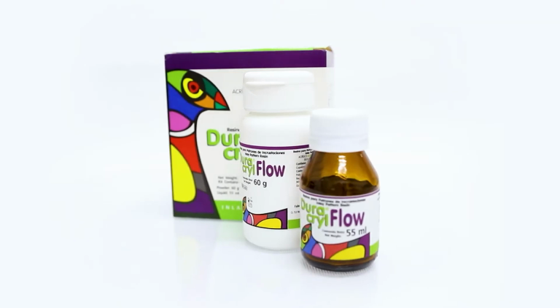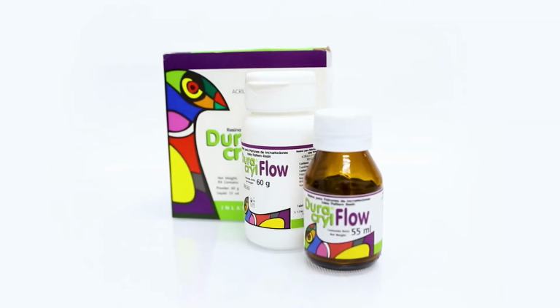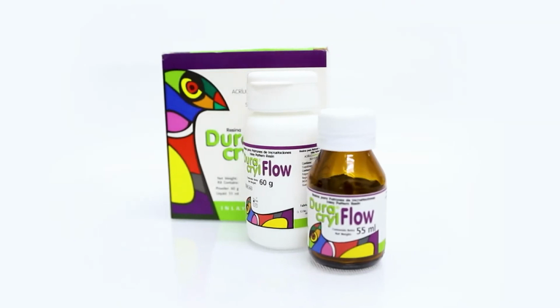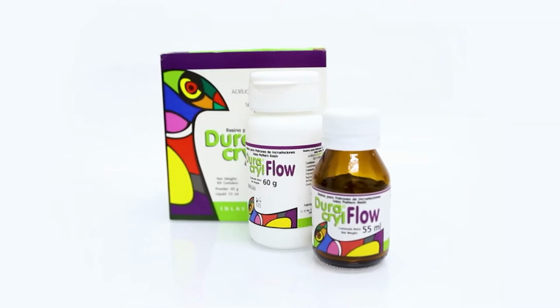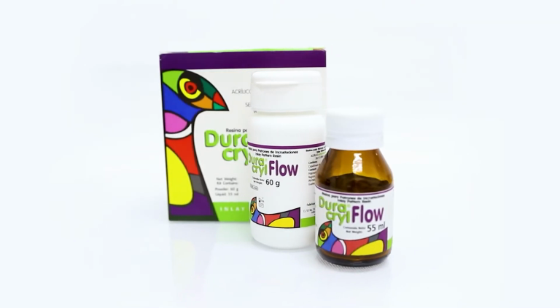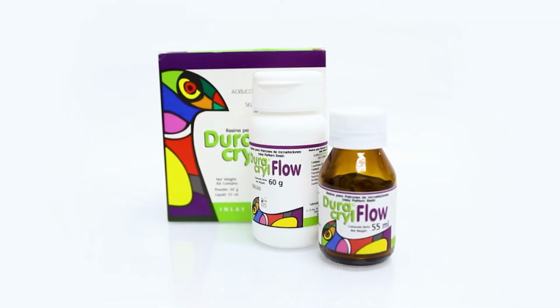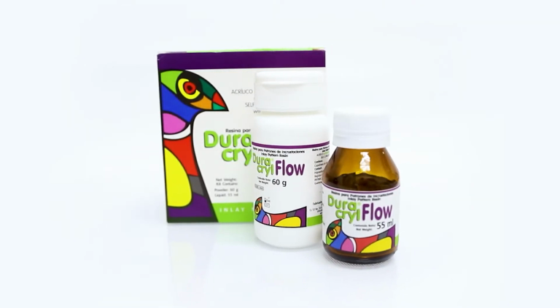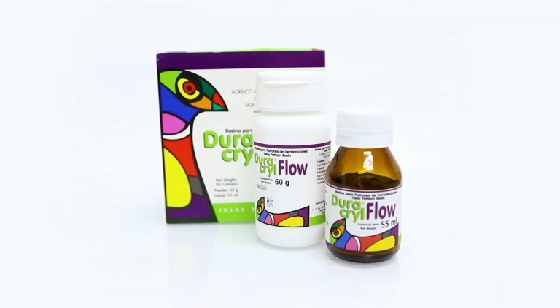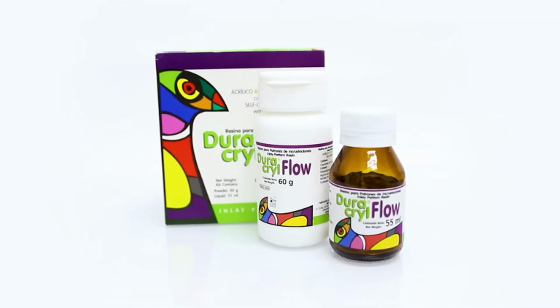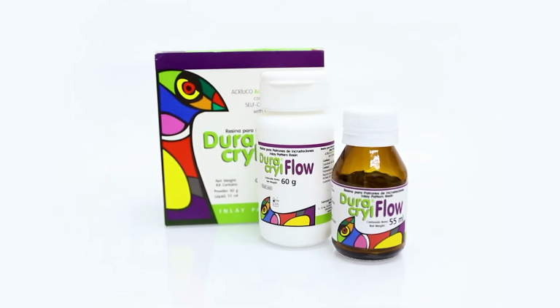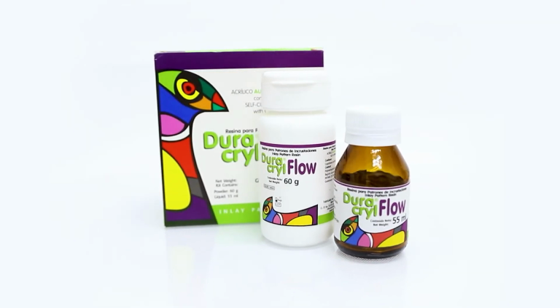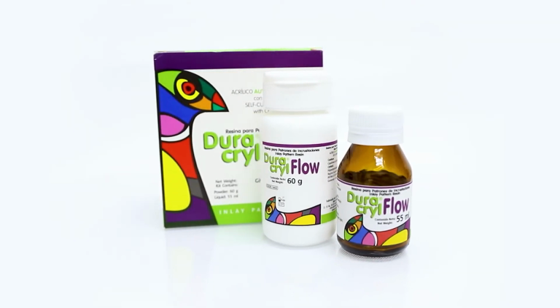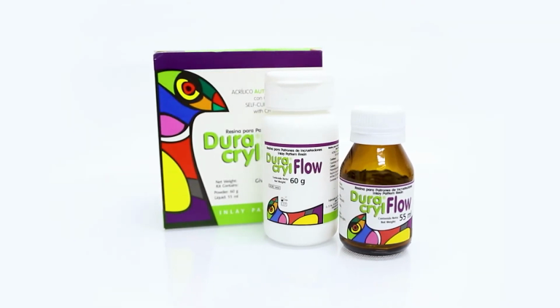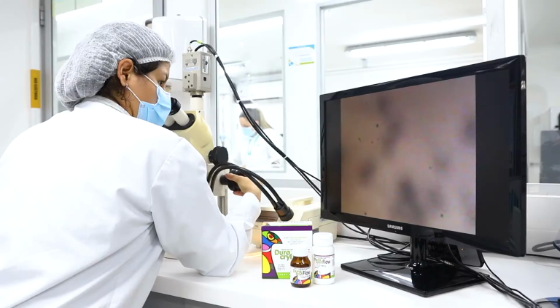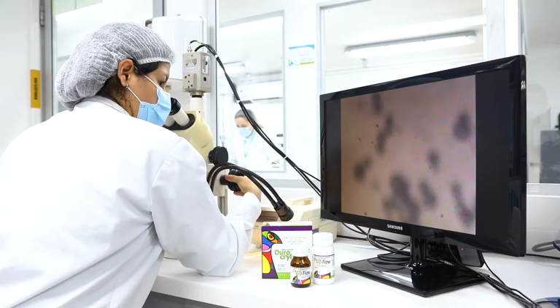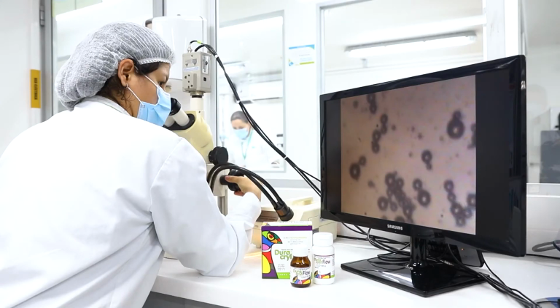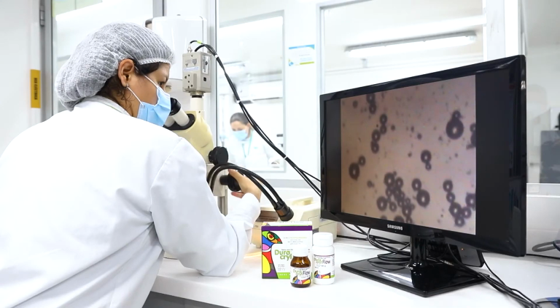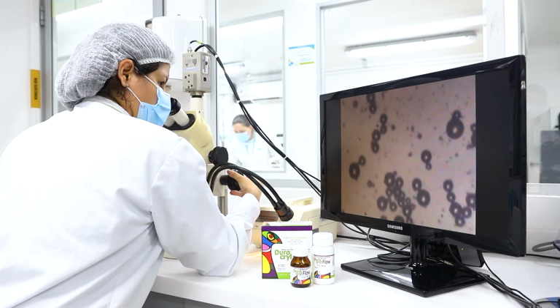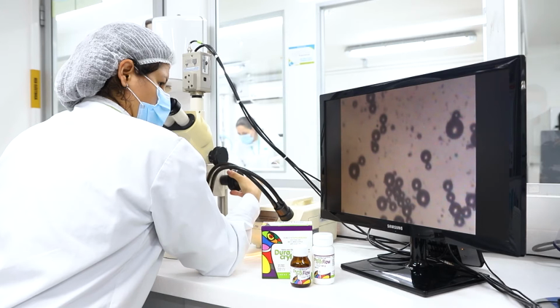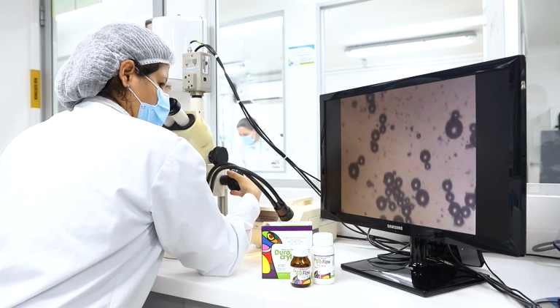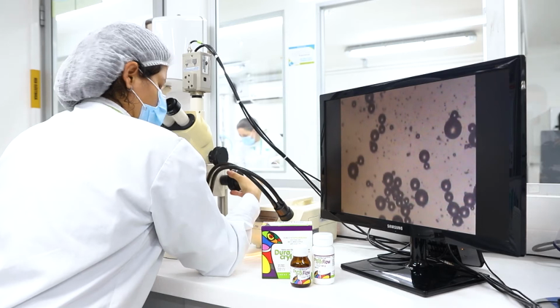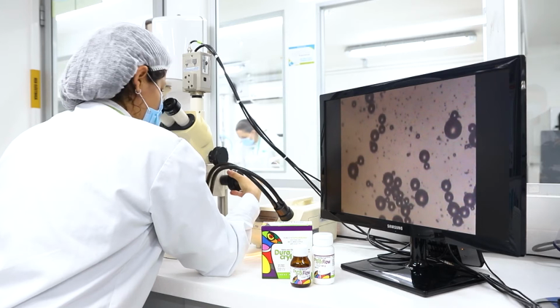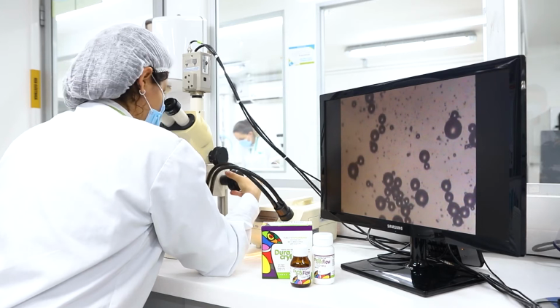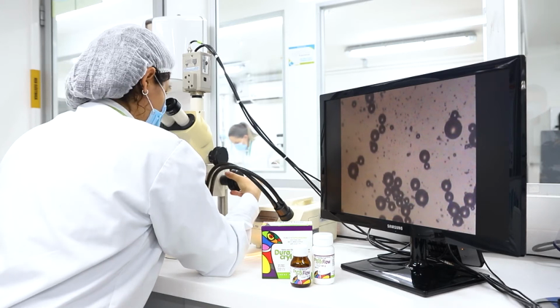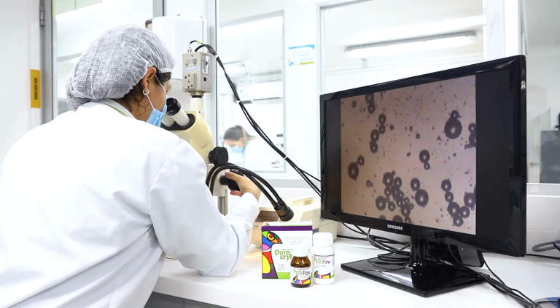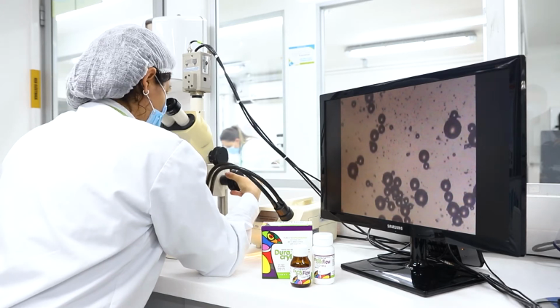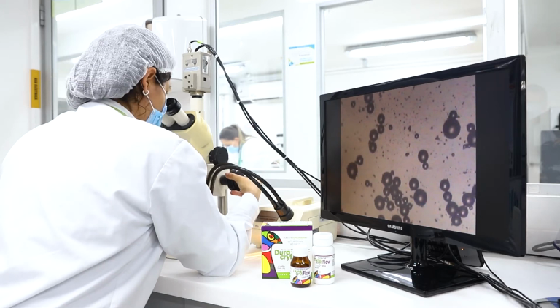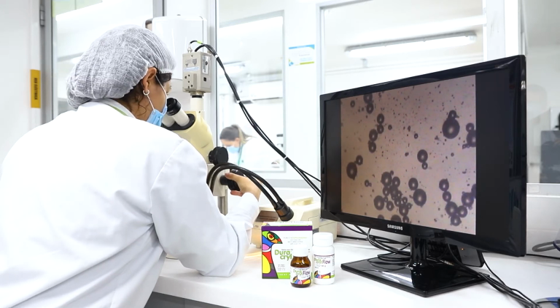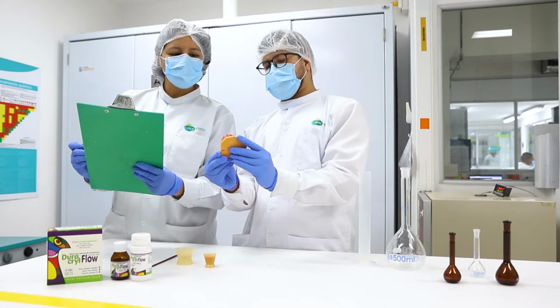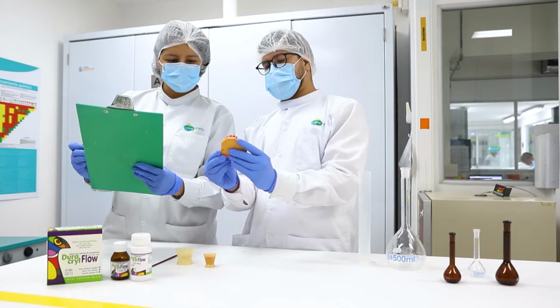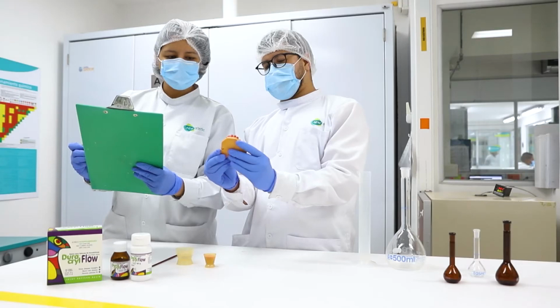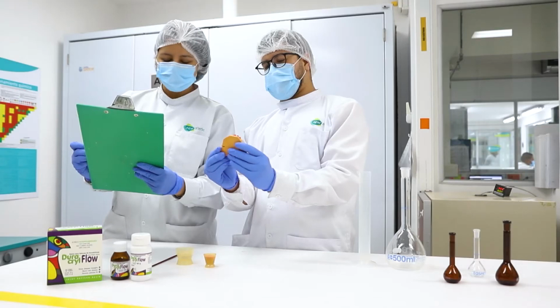New Stetix Duracryl Flow Acrylic Resin was tested with three other brands, including the market leader.